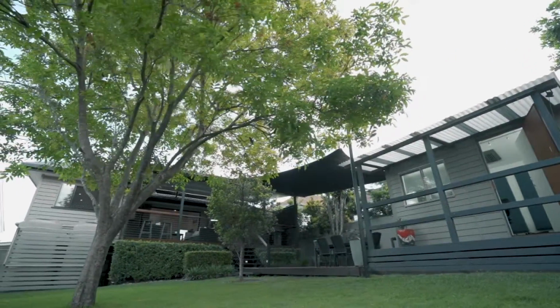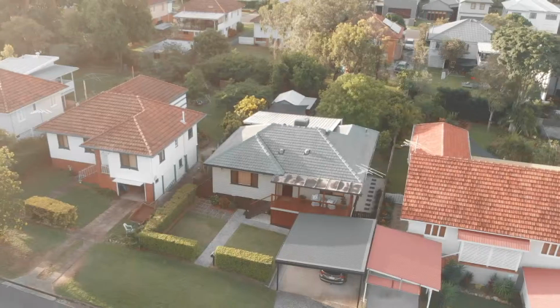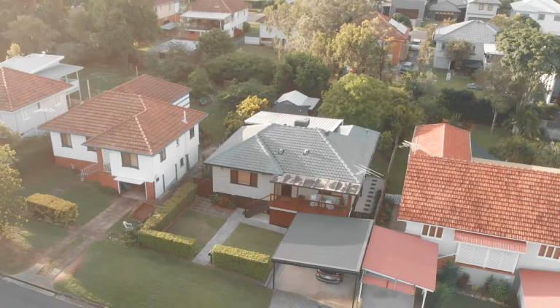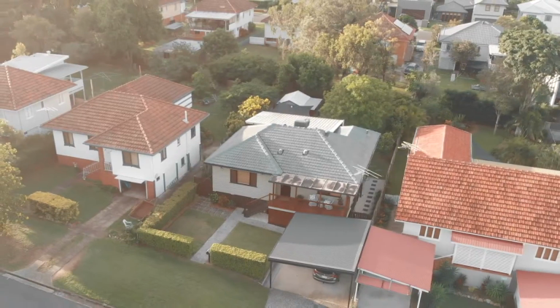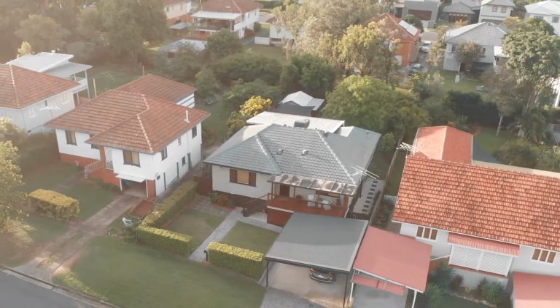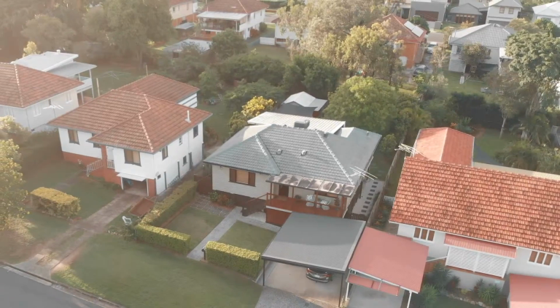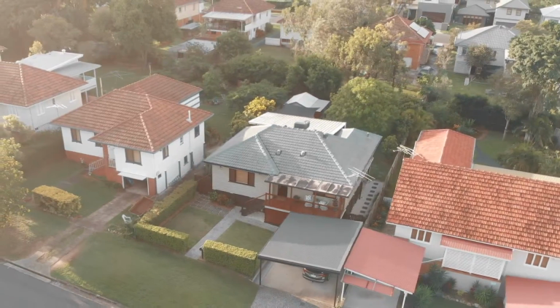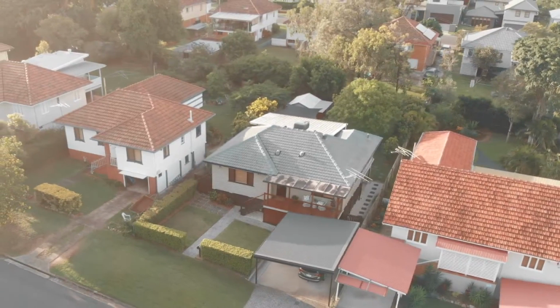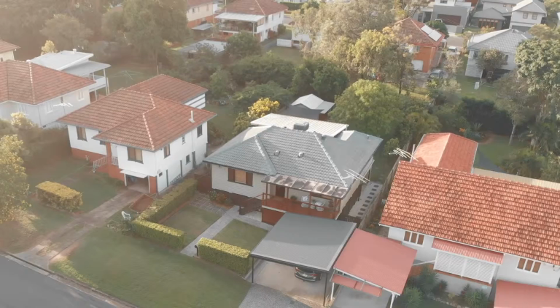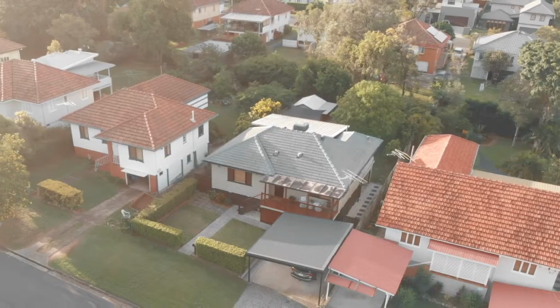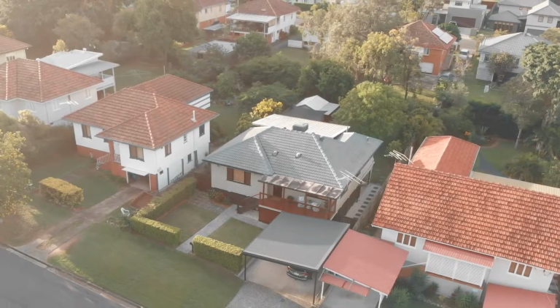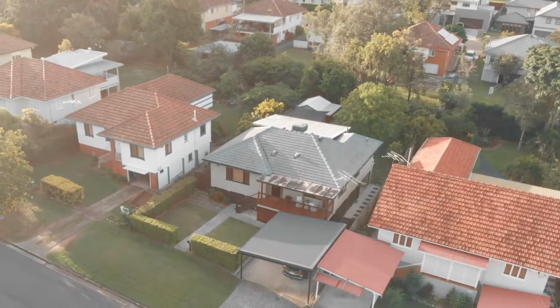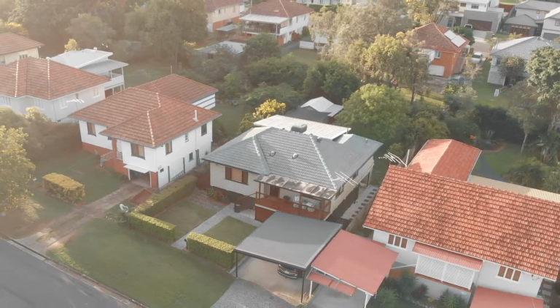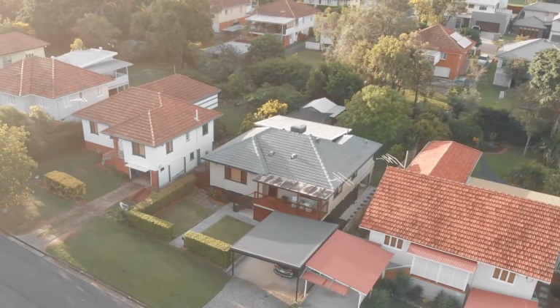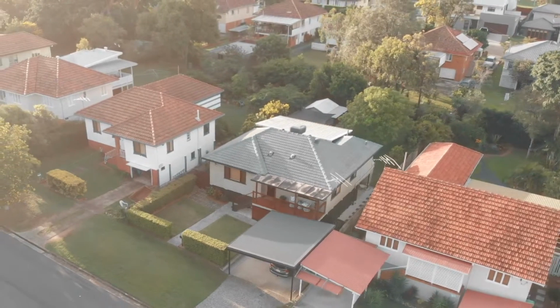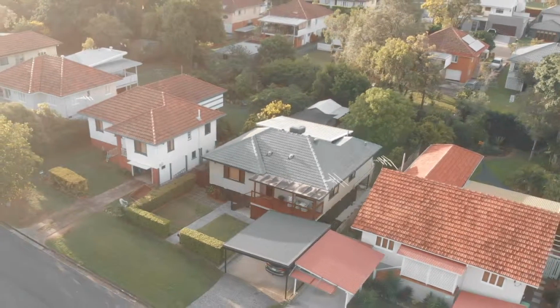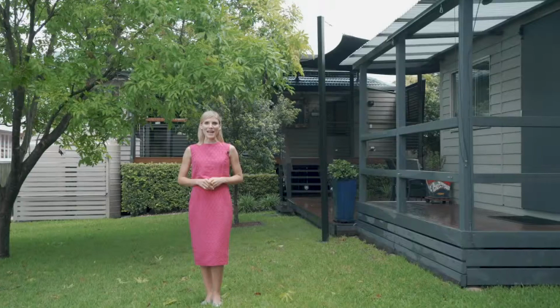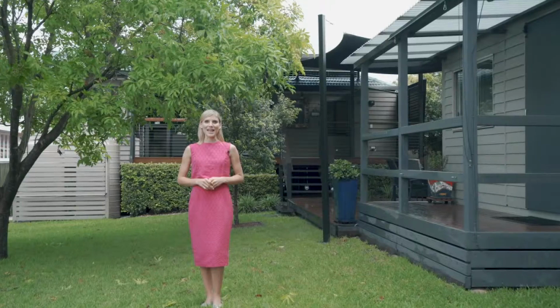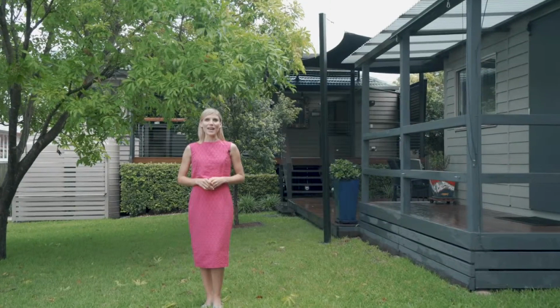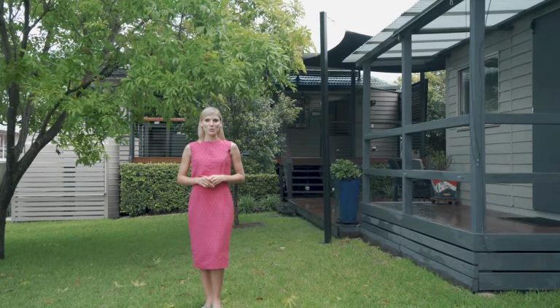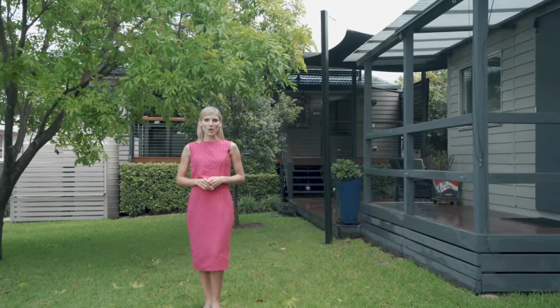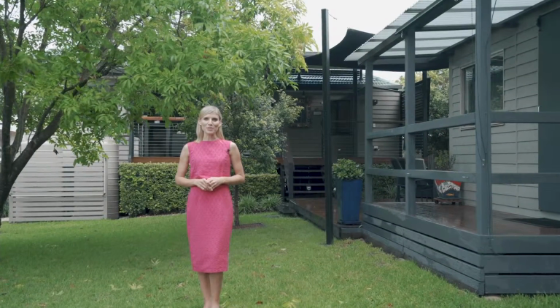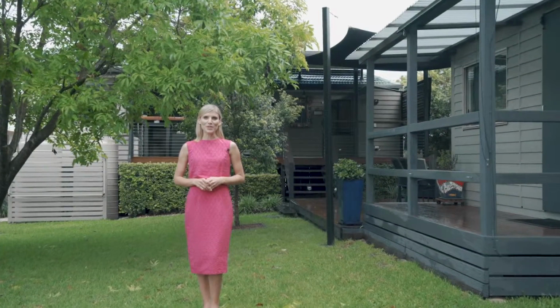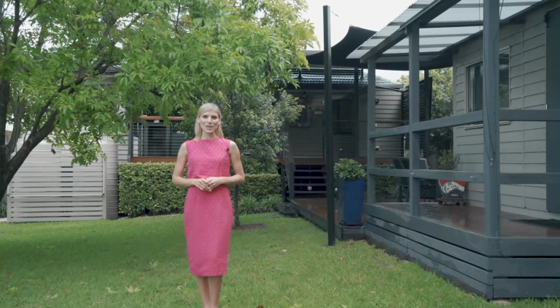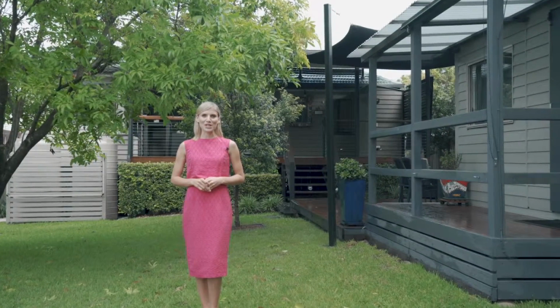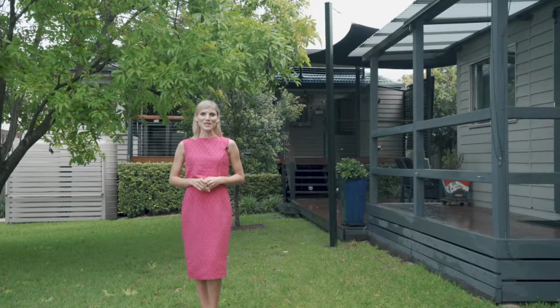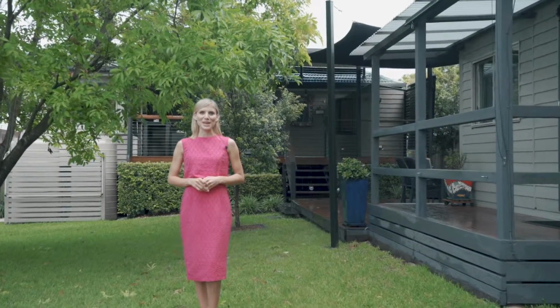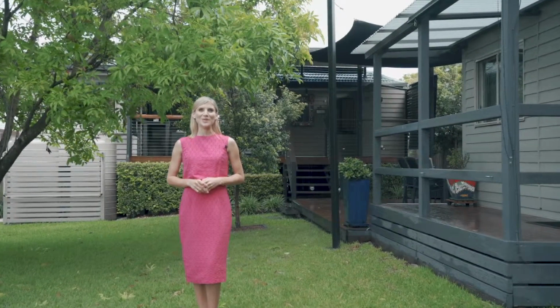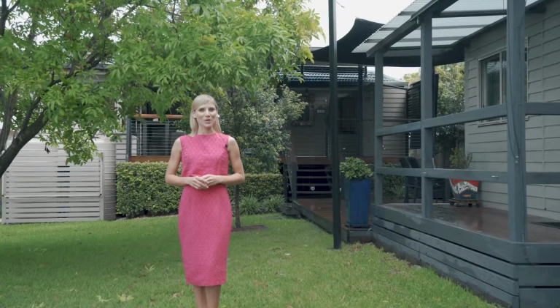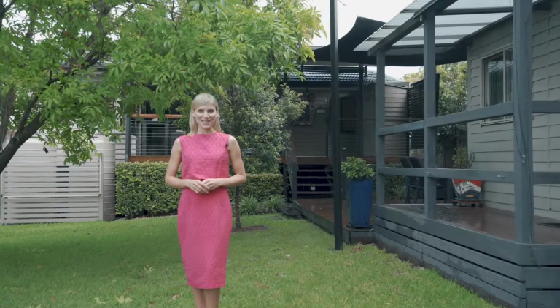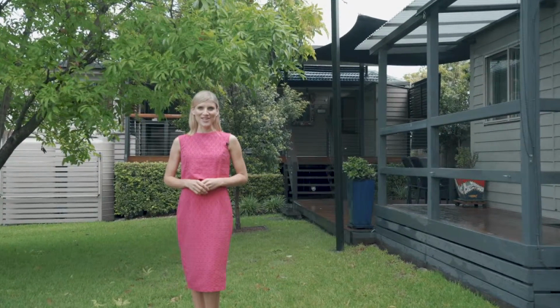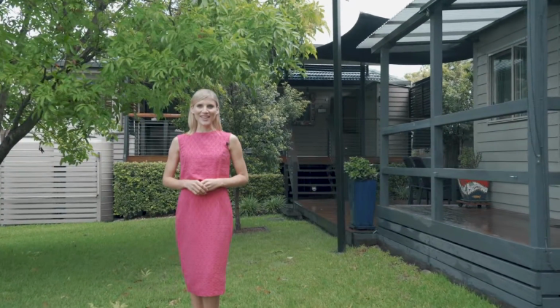This lovely home will go to auction on Saturday the 25th of May and will be open for inspection this week. We hope to see you there.